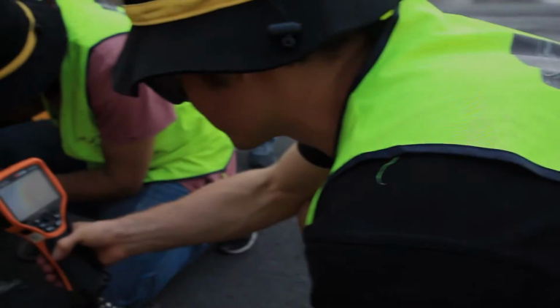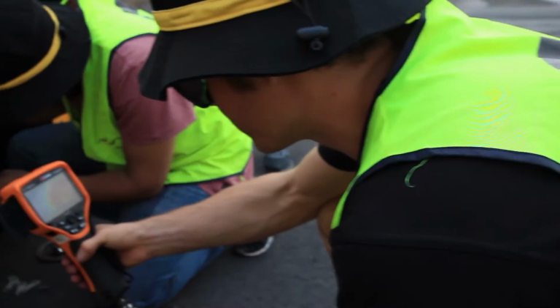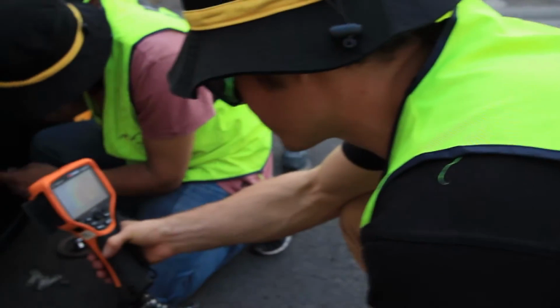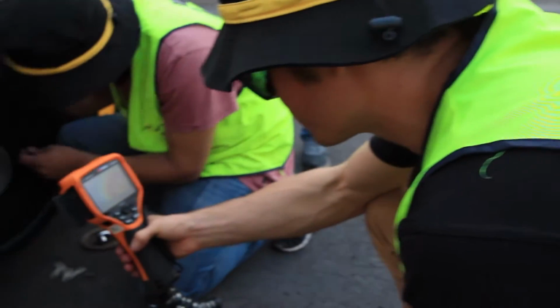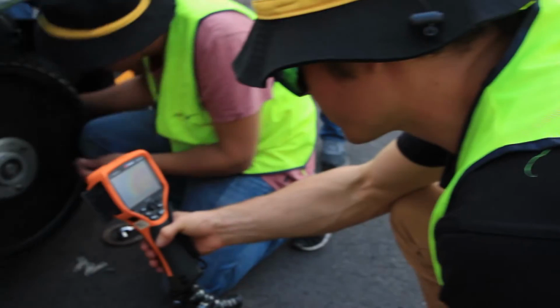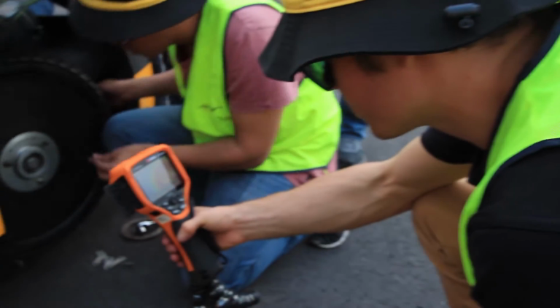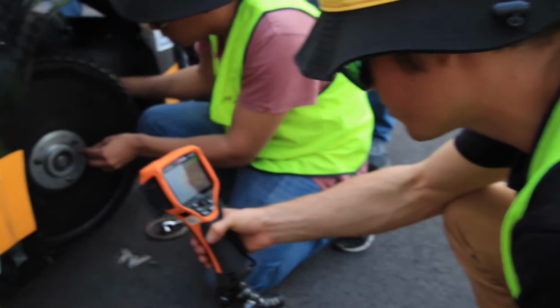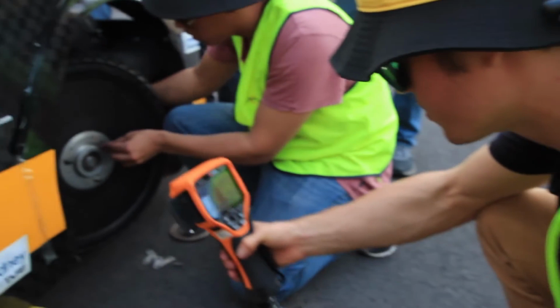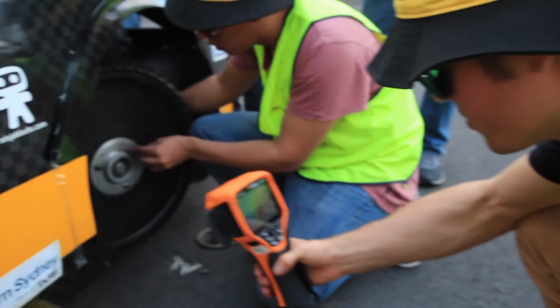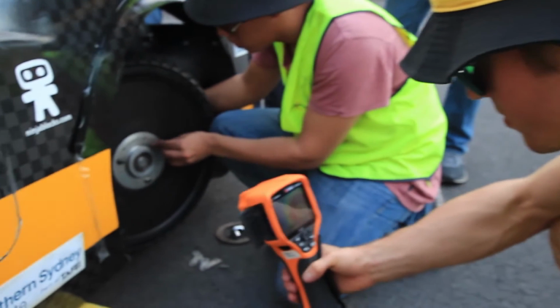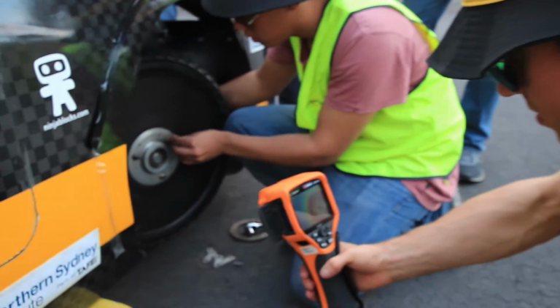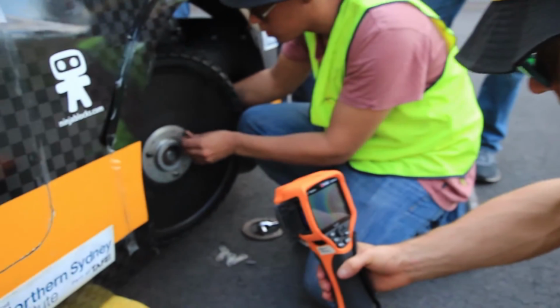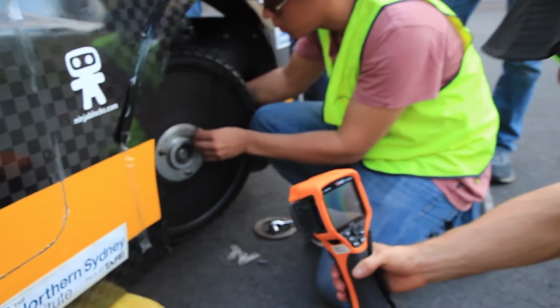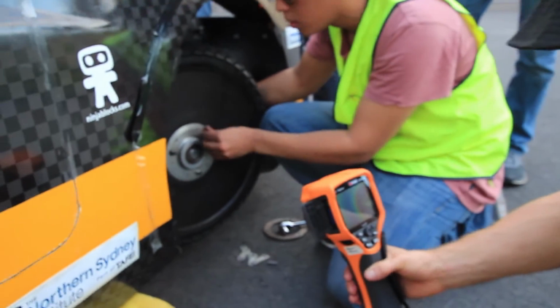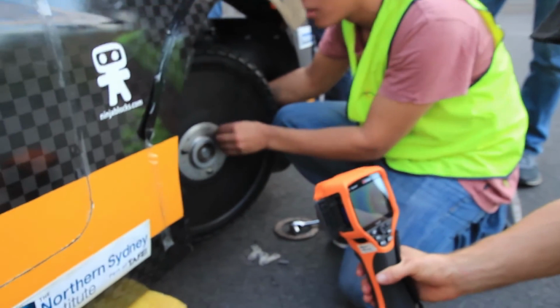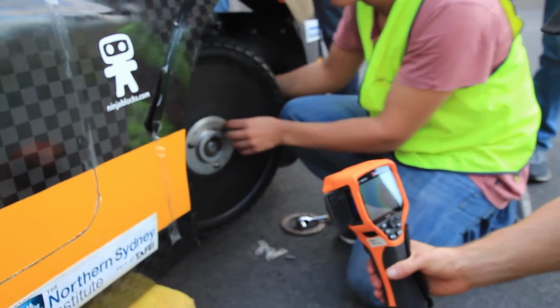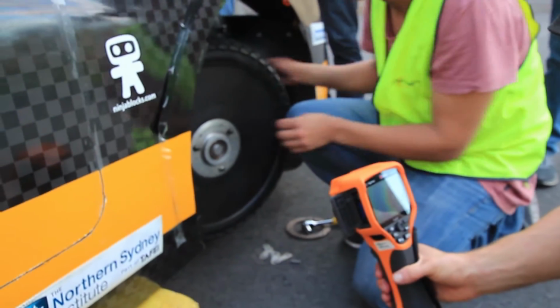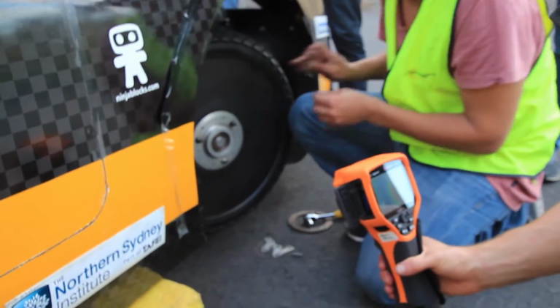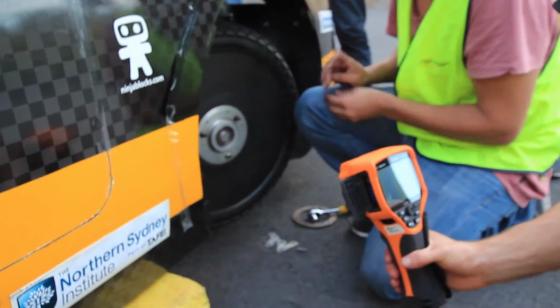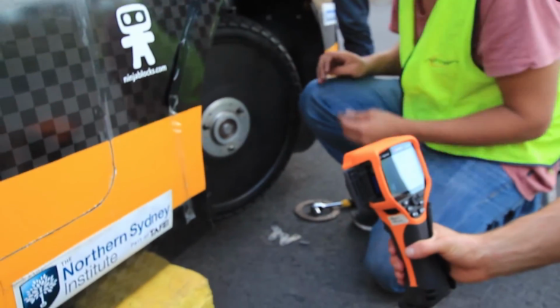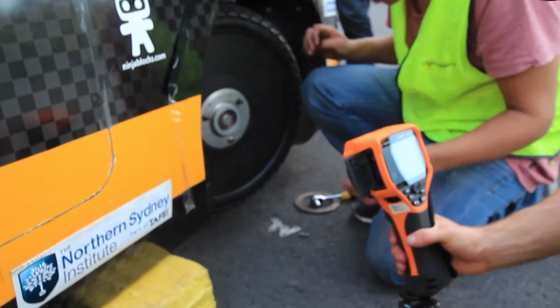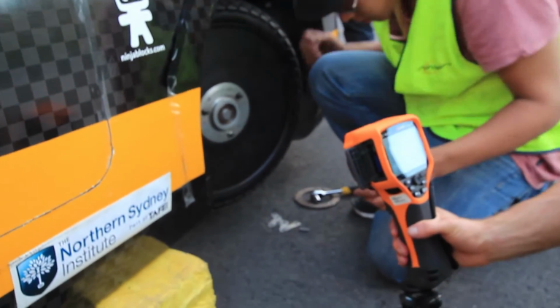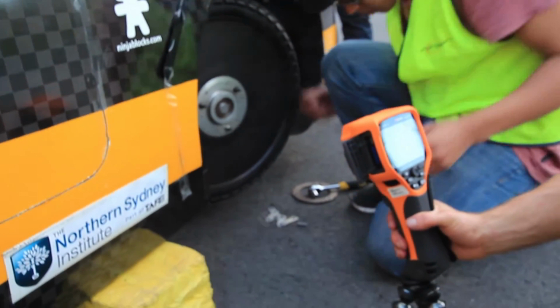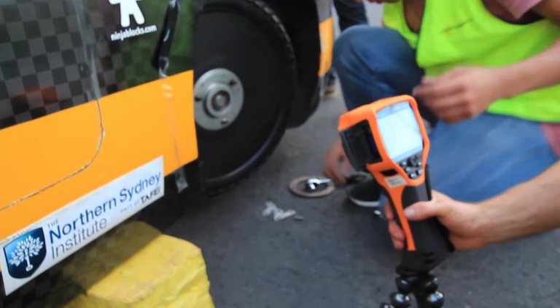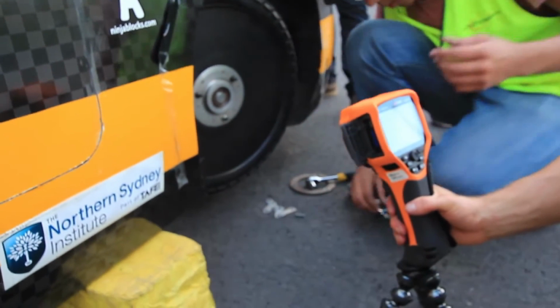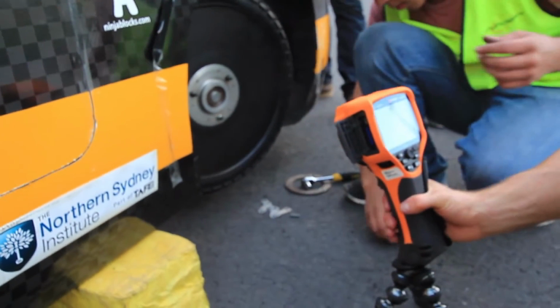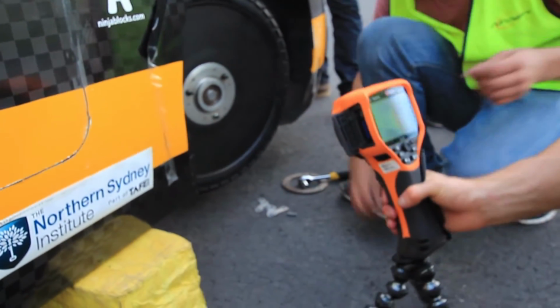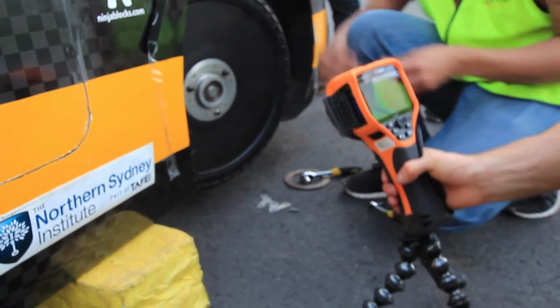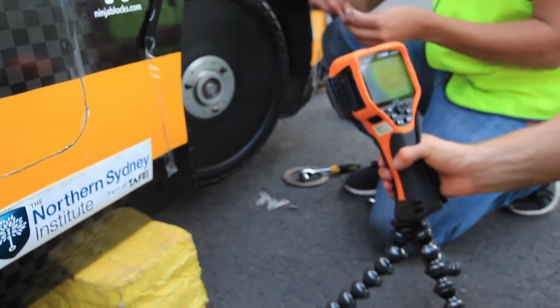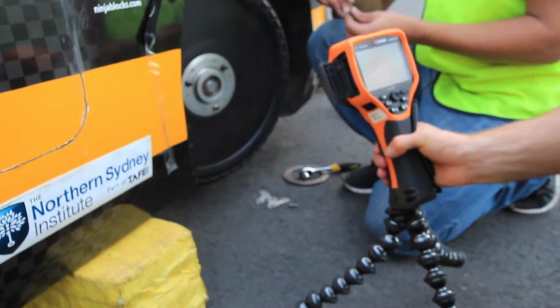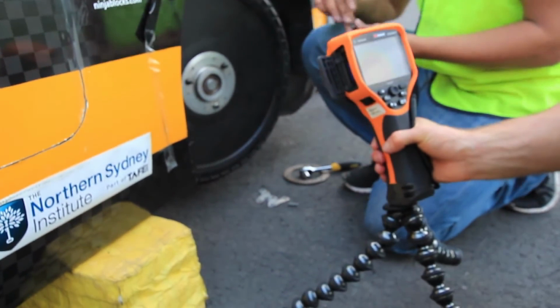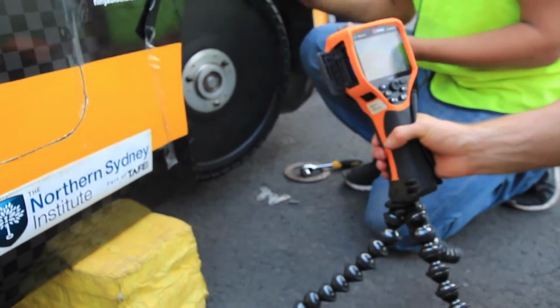Wheel alignment at high speeds can also be determined by the friction created between the tyres and the road.